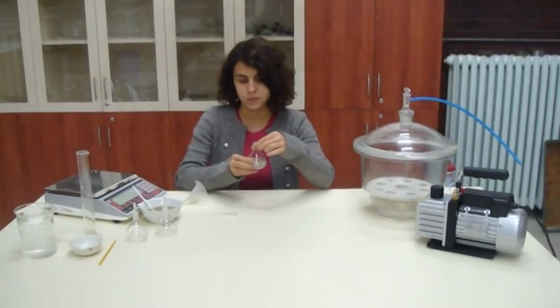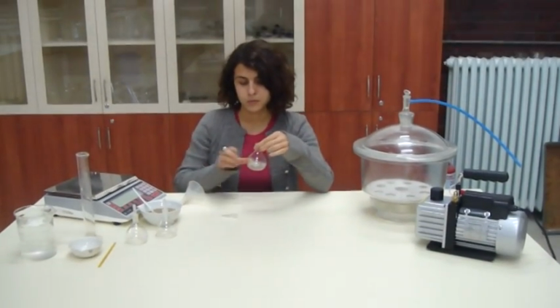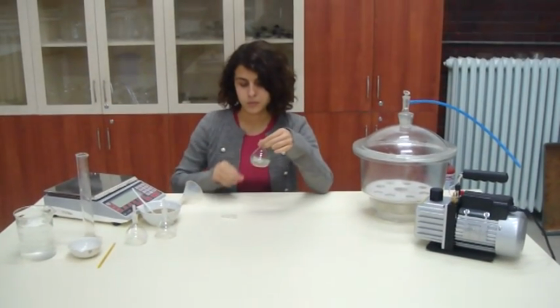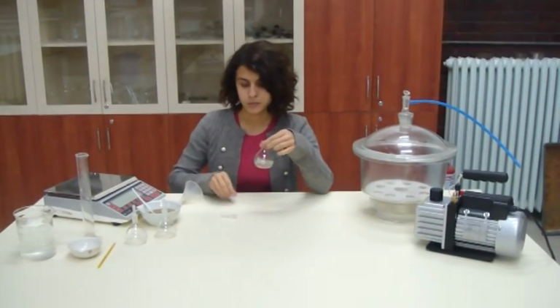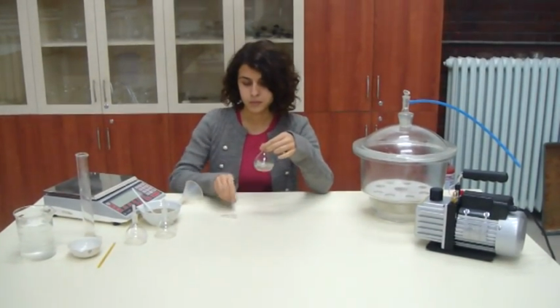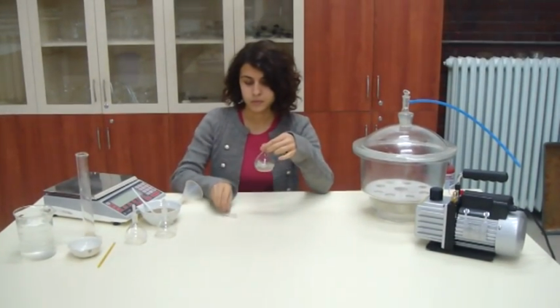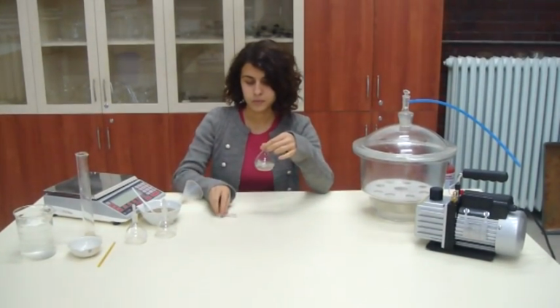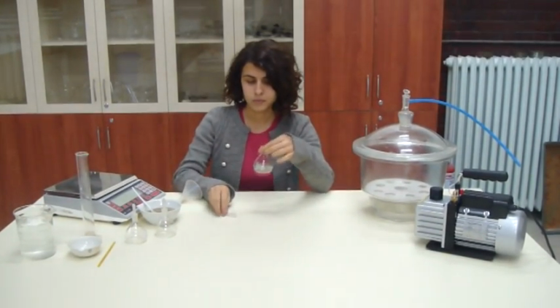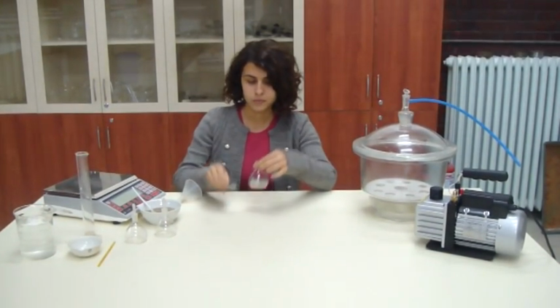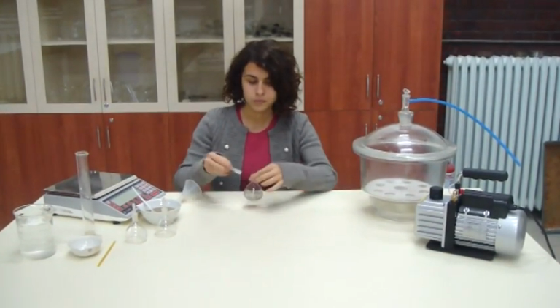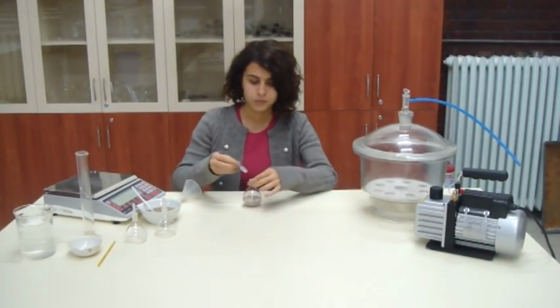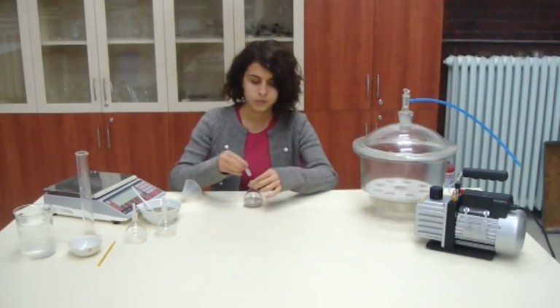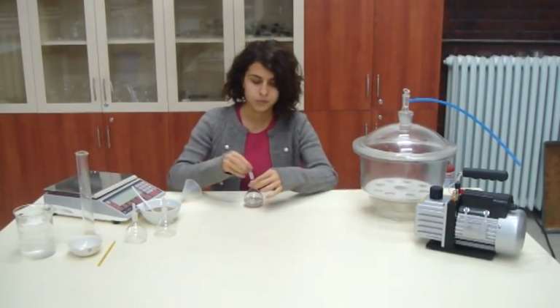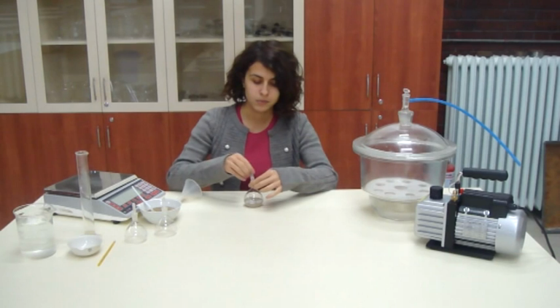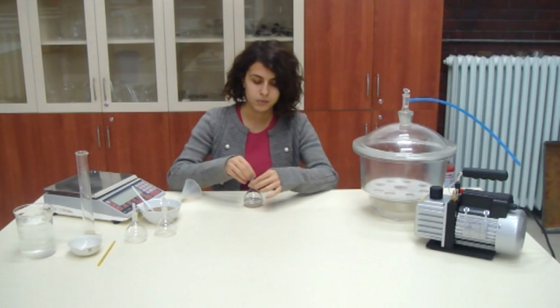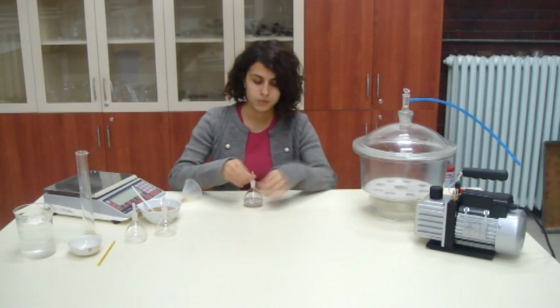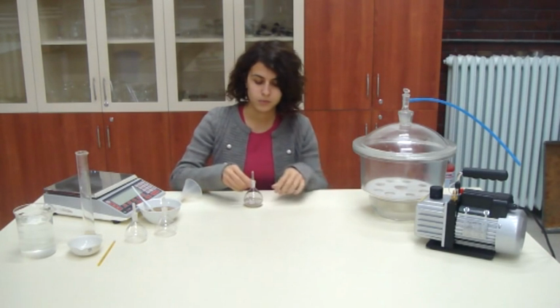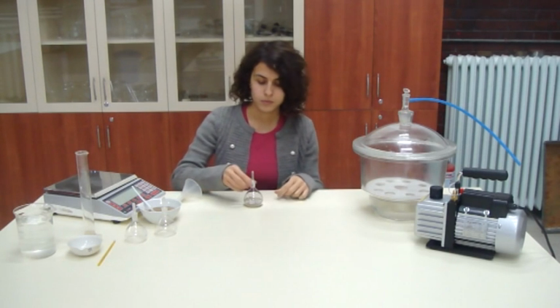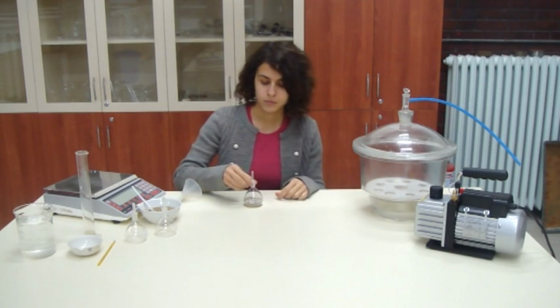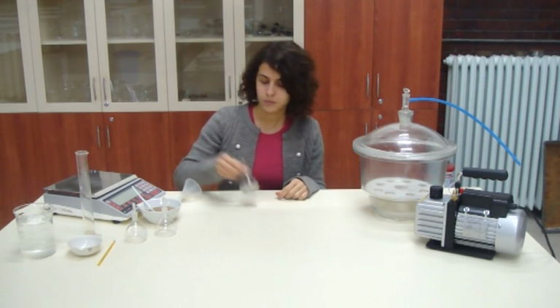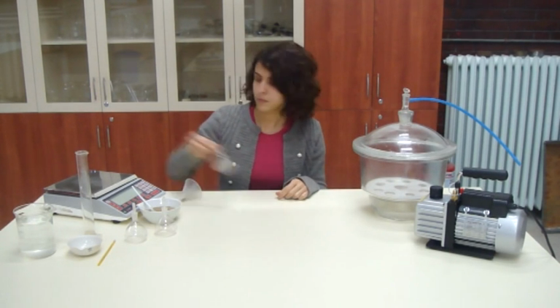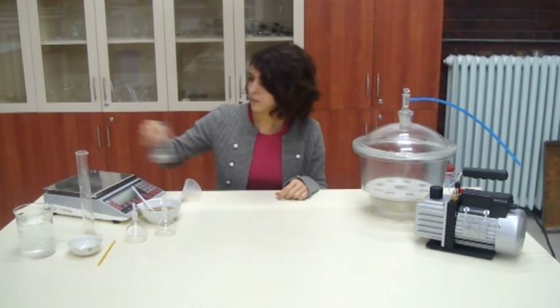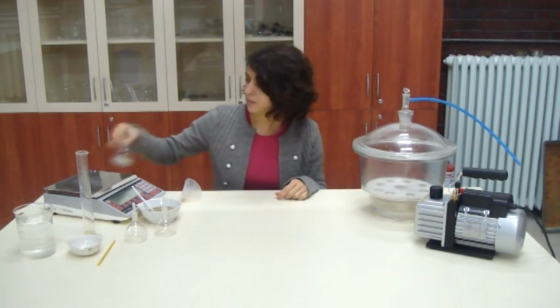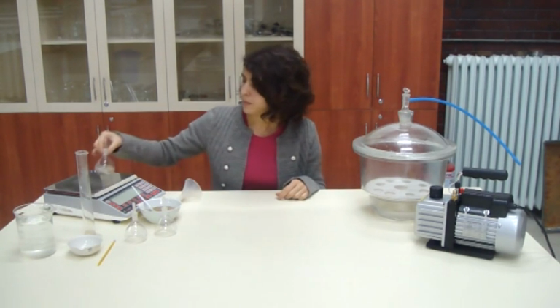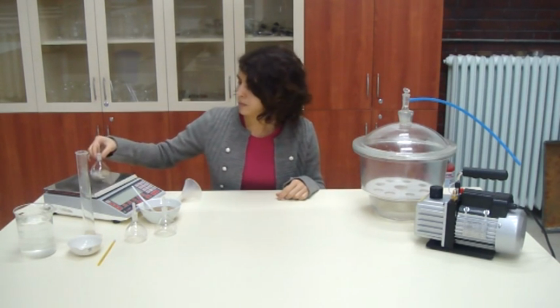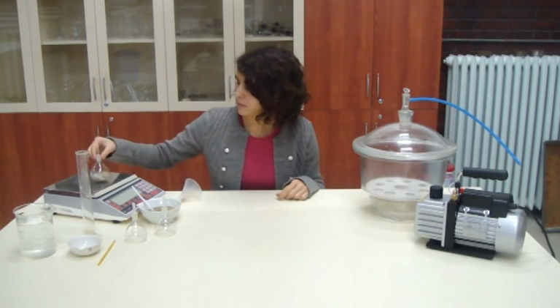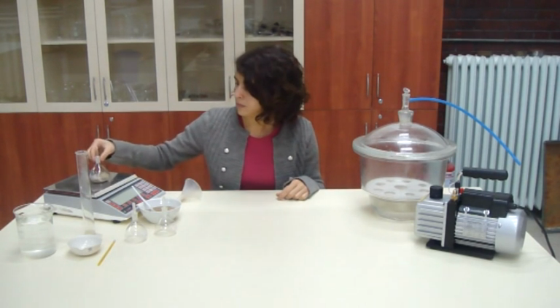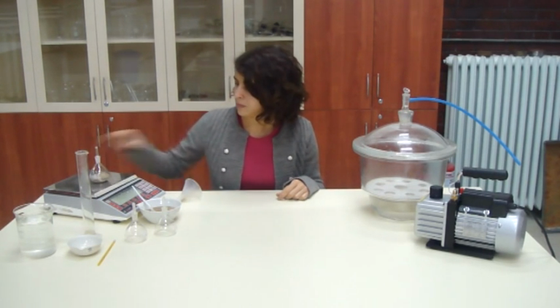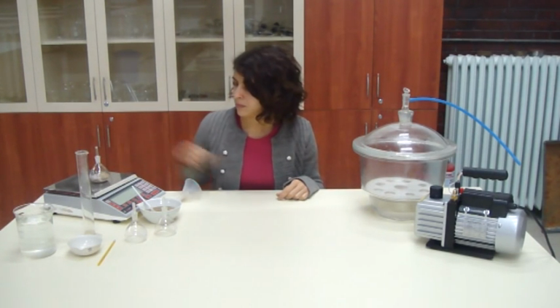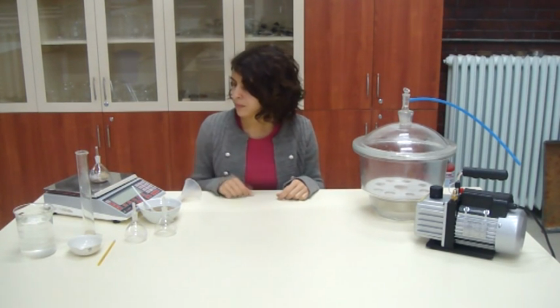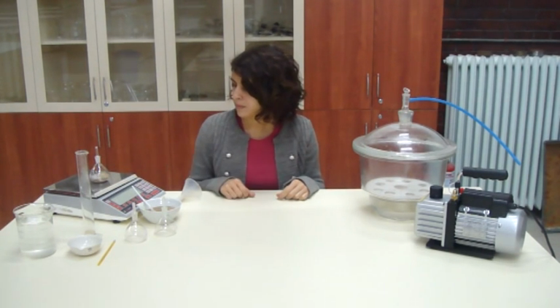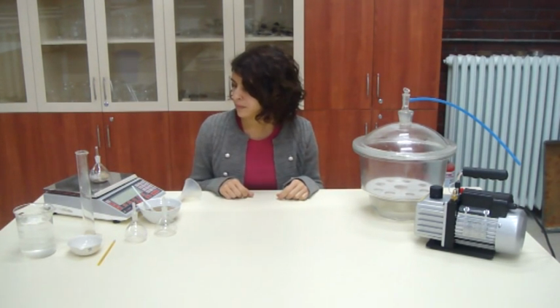Record the mass of the soil and pycnometer. Repeat this procedure for all pycnometers.